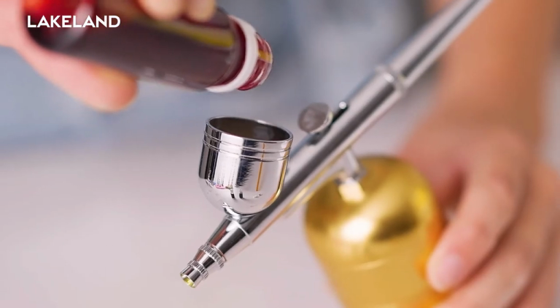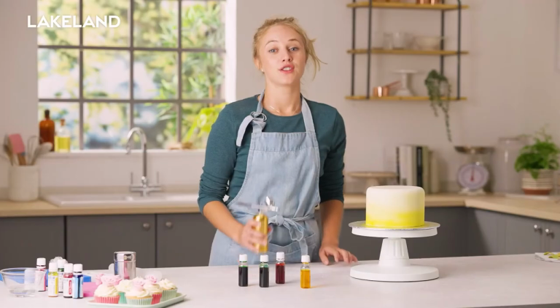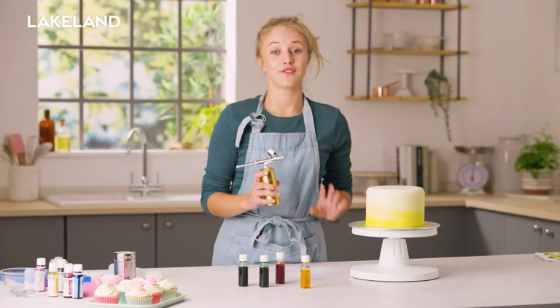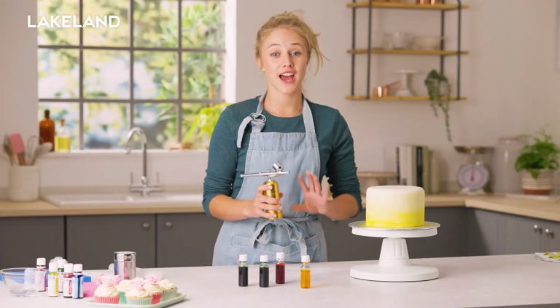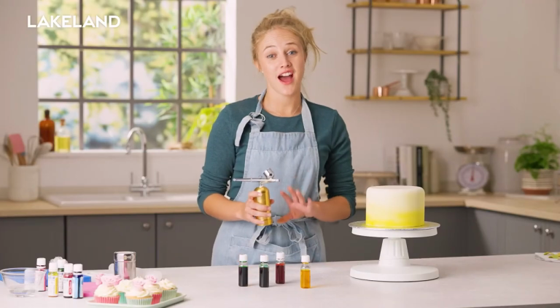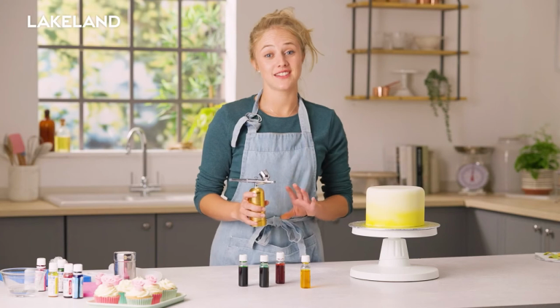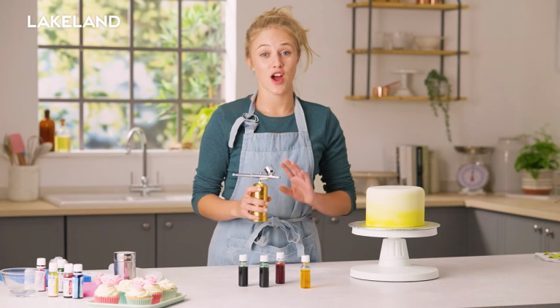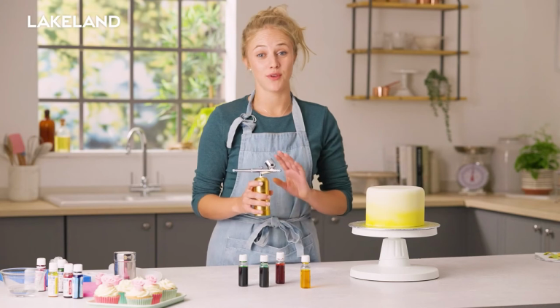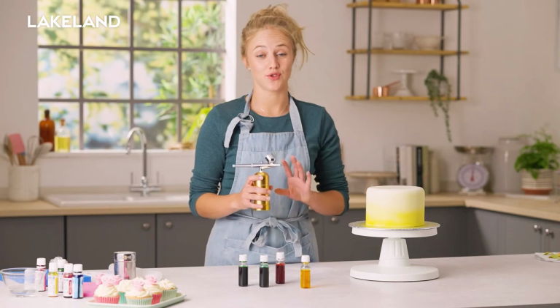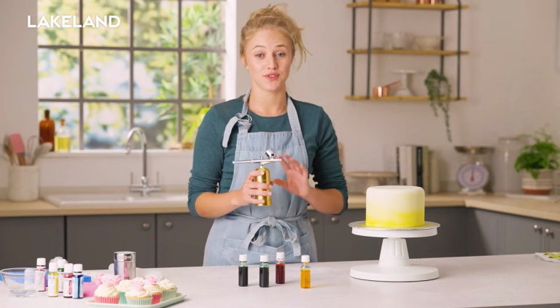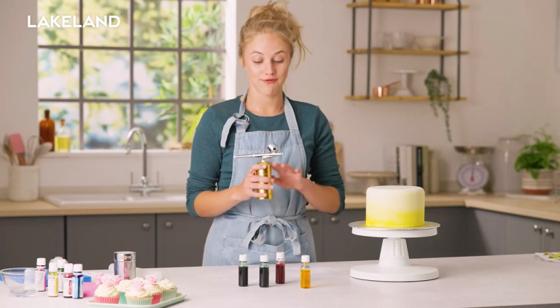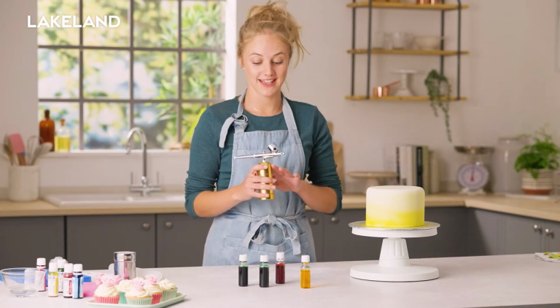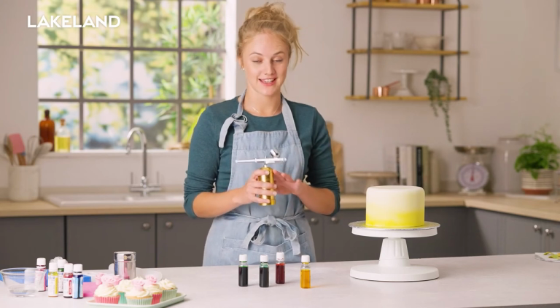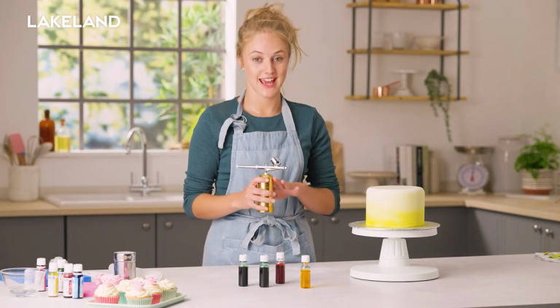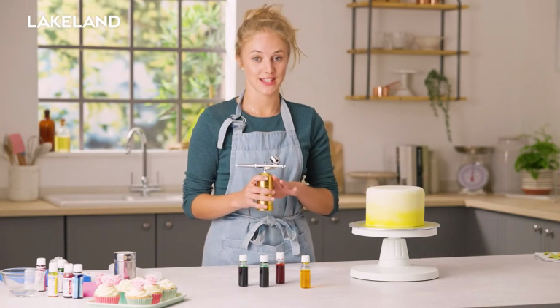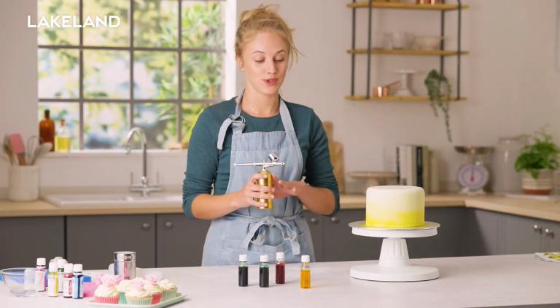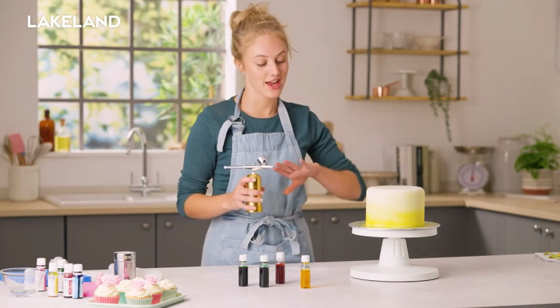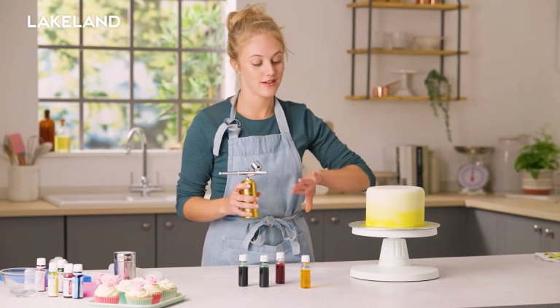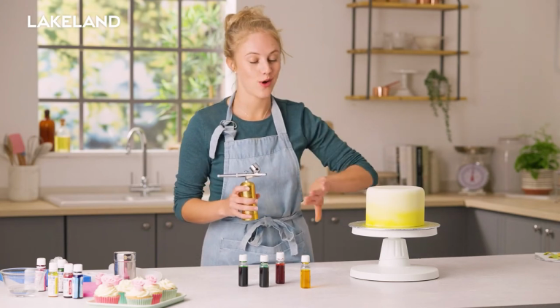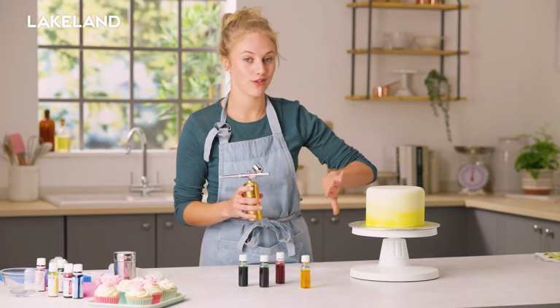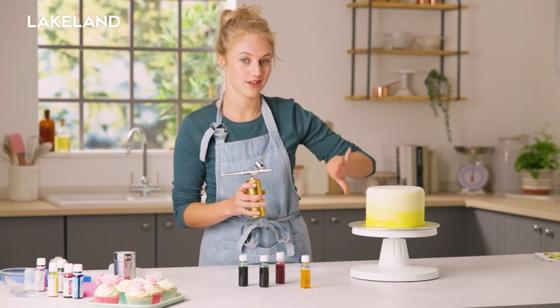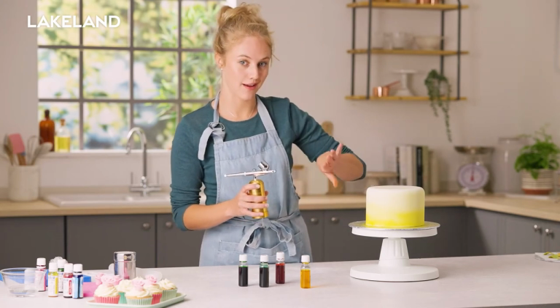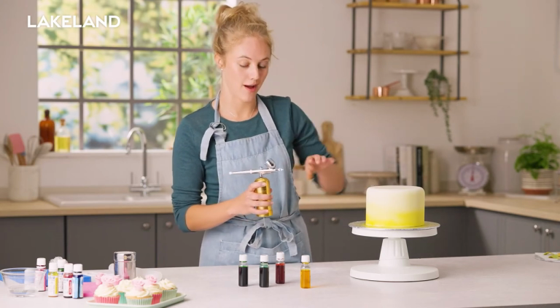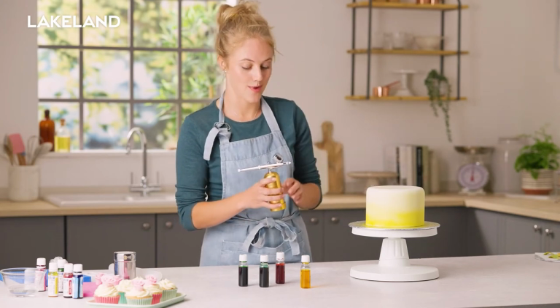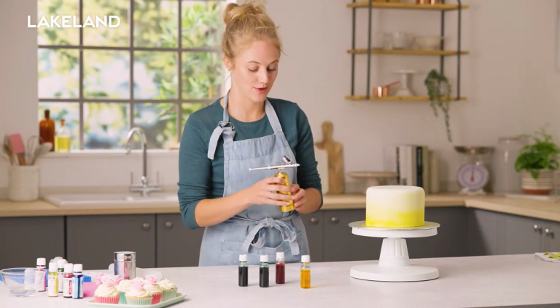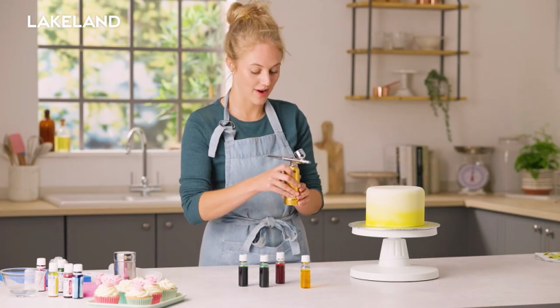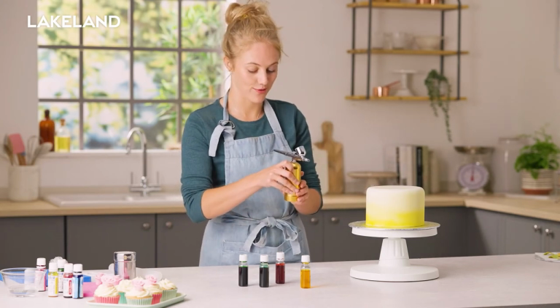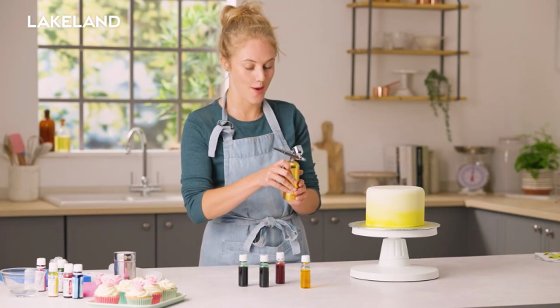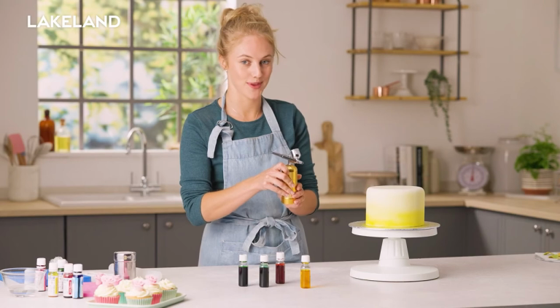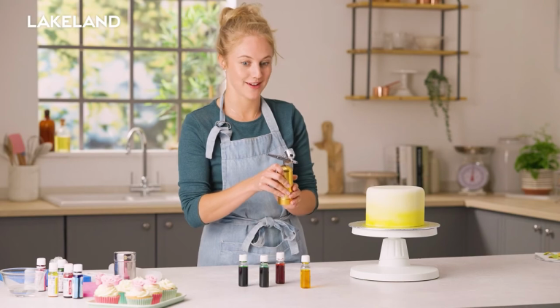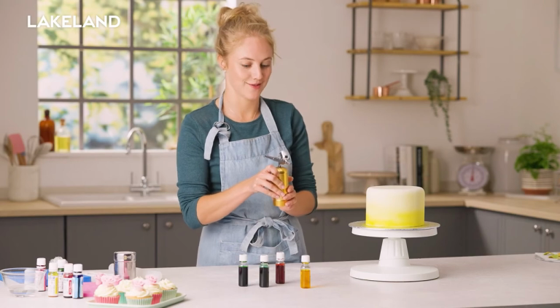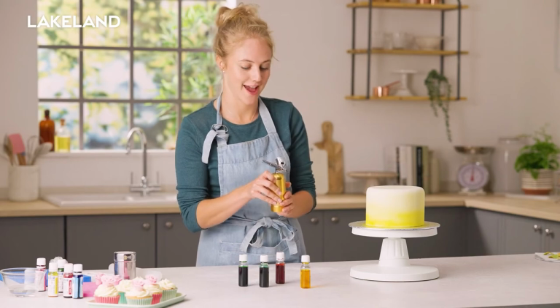So I've now added a couple of drops of red into here, so we should get a nice orange colour come and travel up the side of the cake.